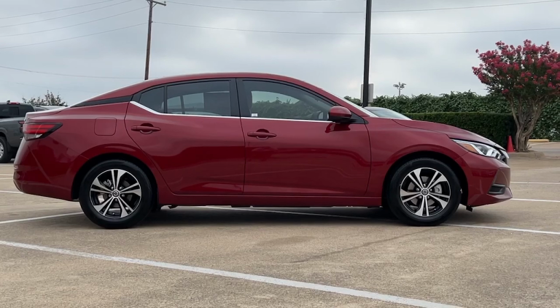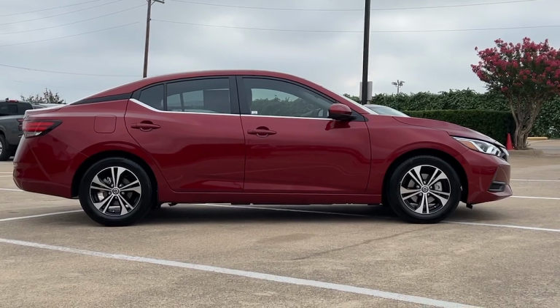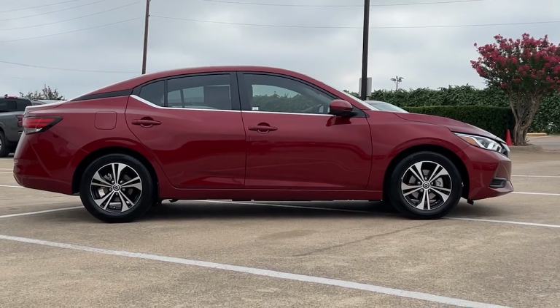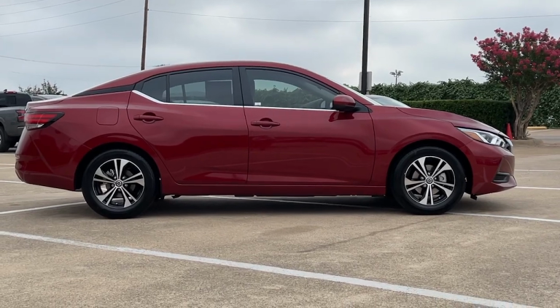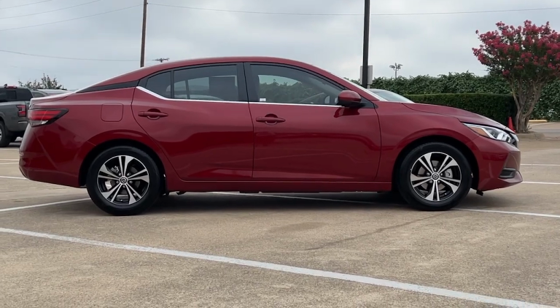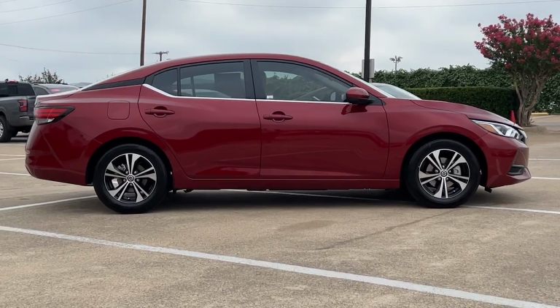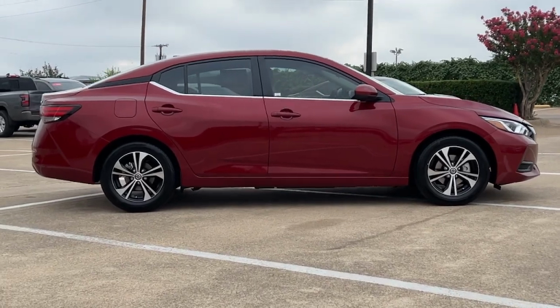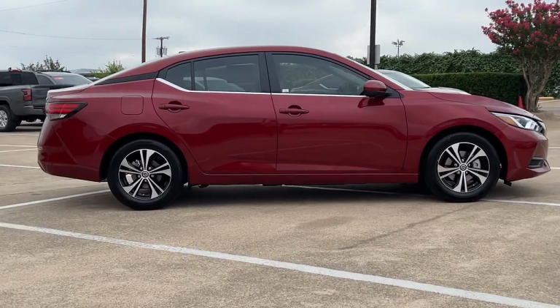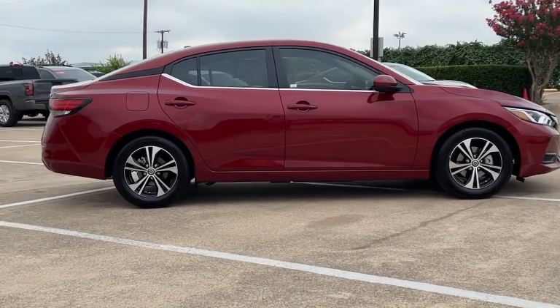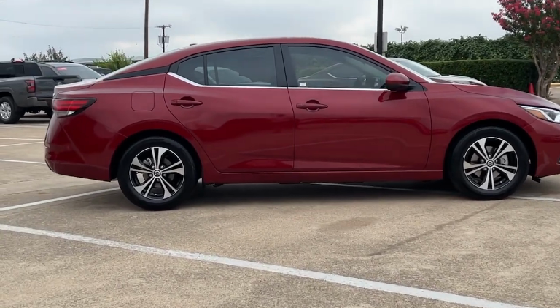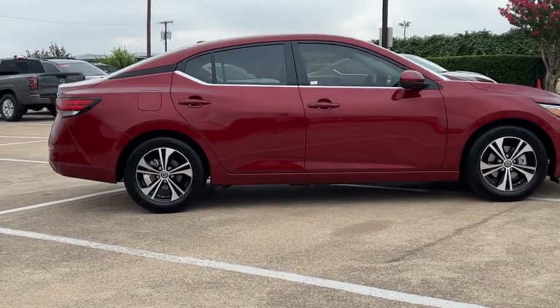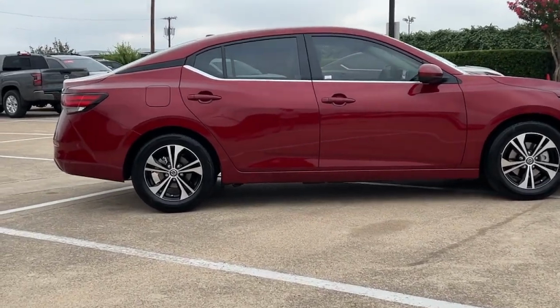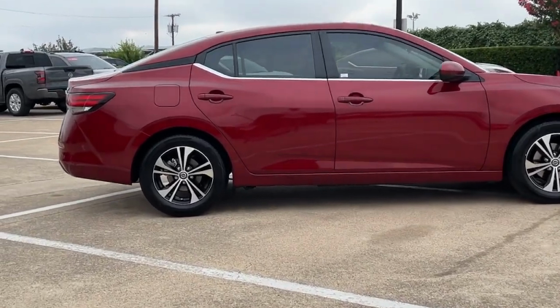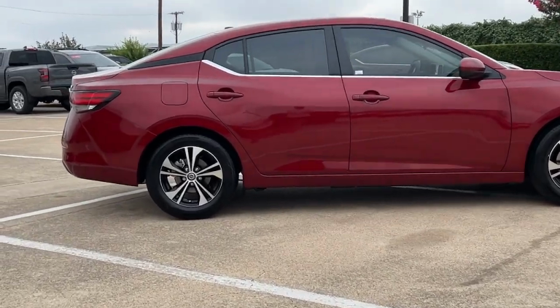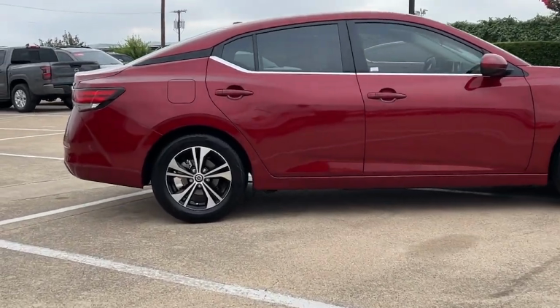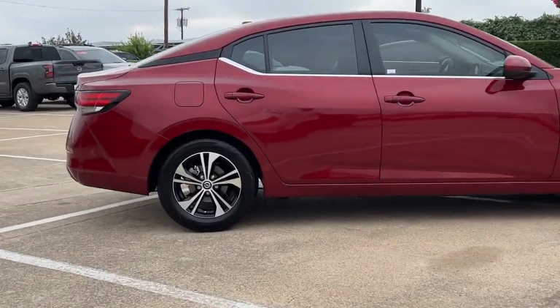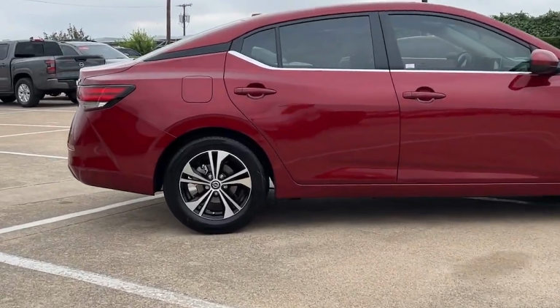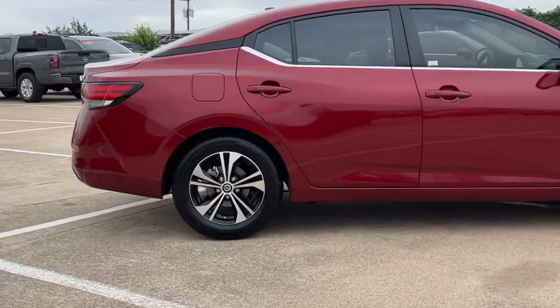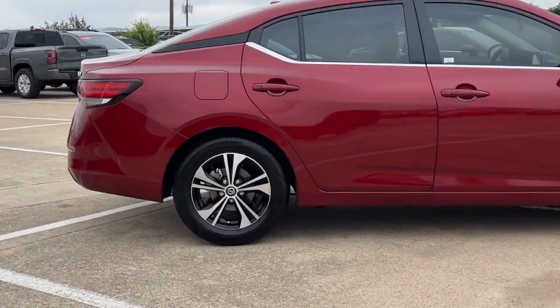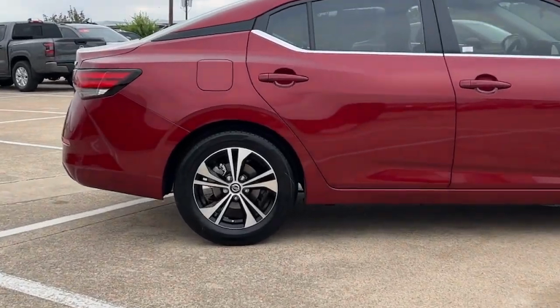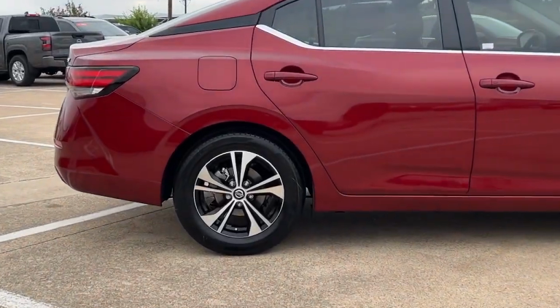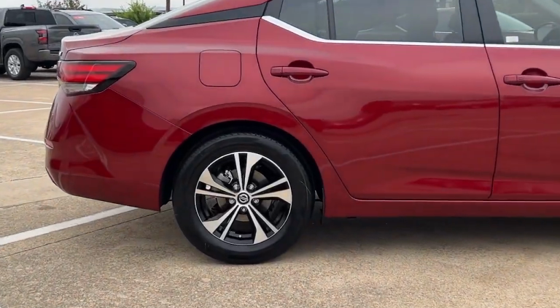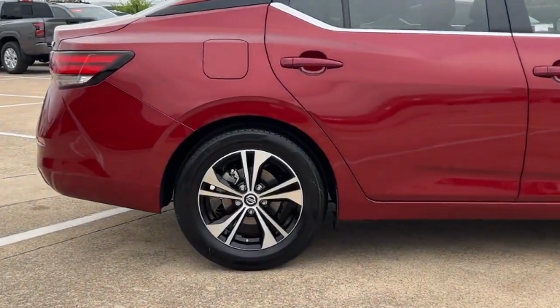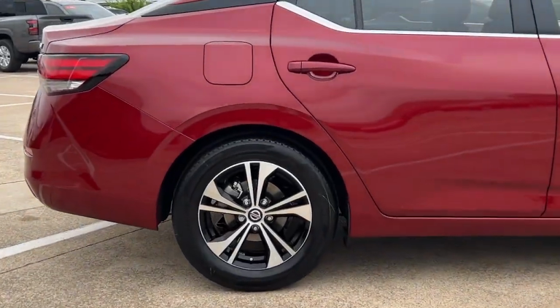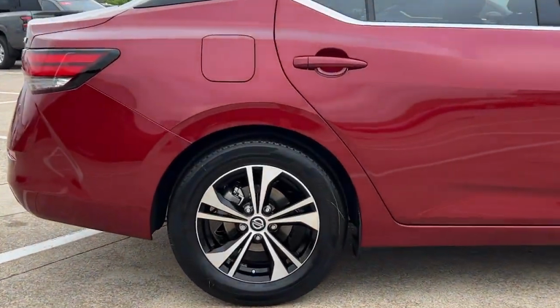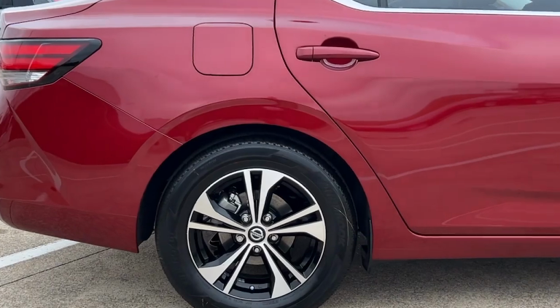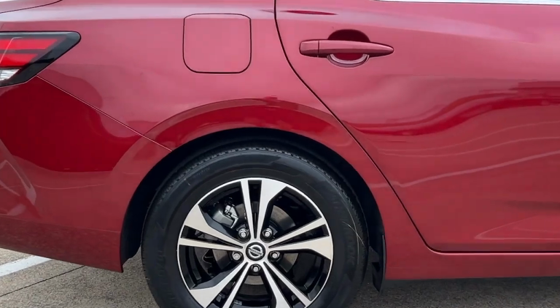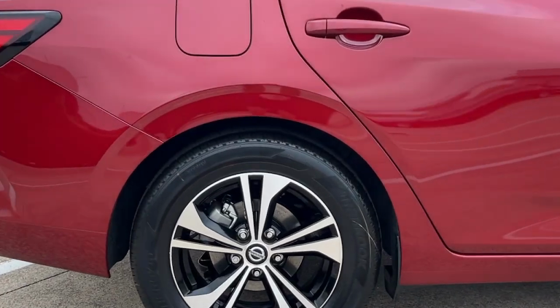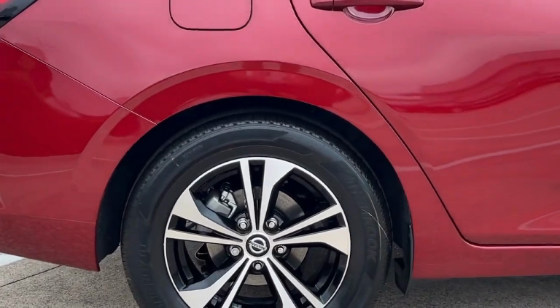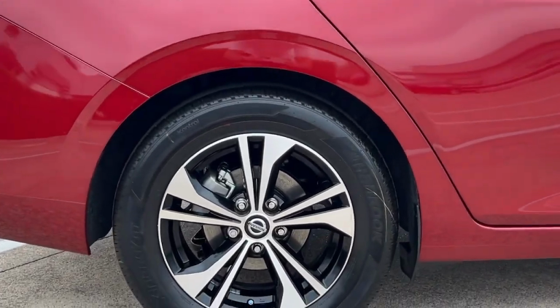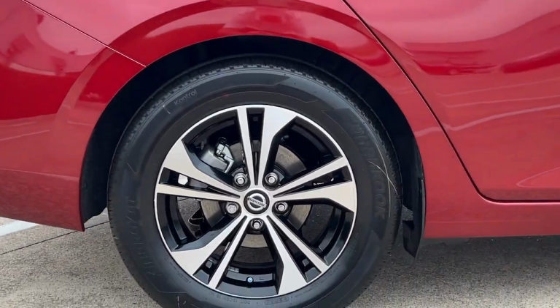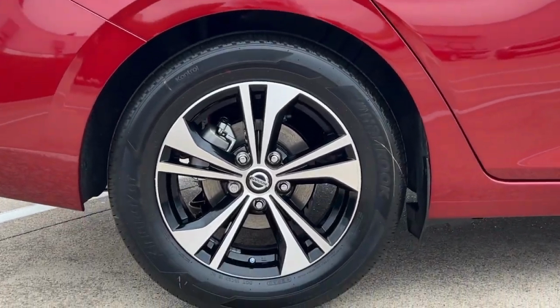Blind spot monitor, alarm, electronic stability control, aluminum wheels, and heated front seat.